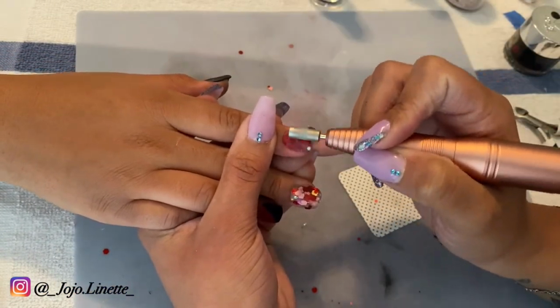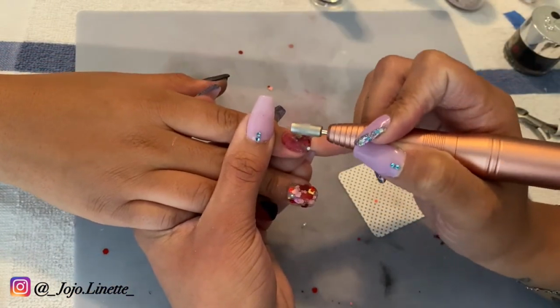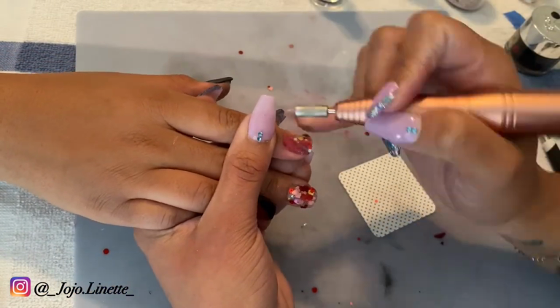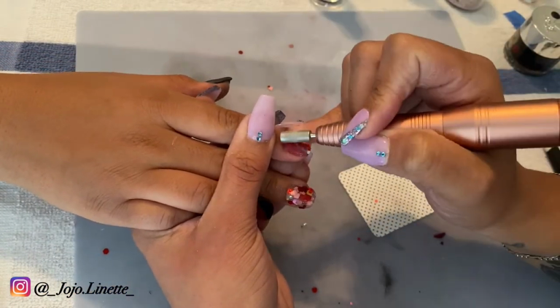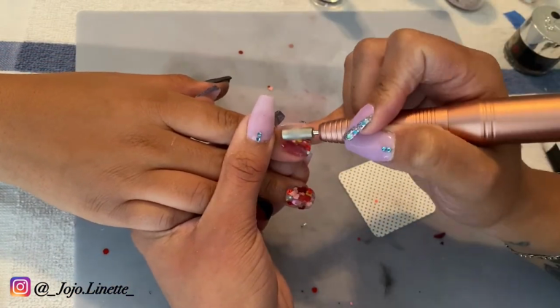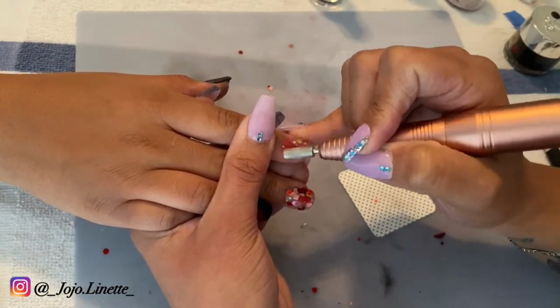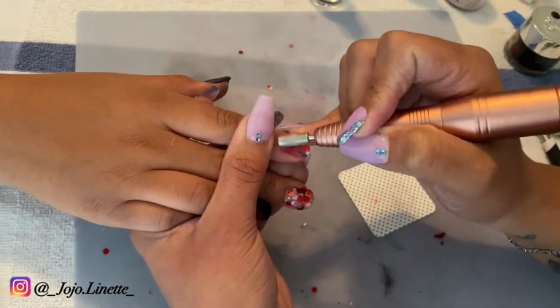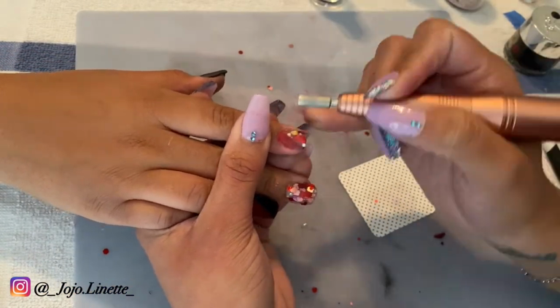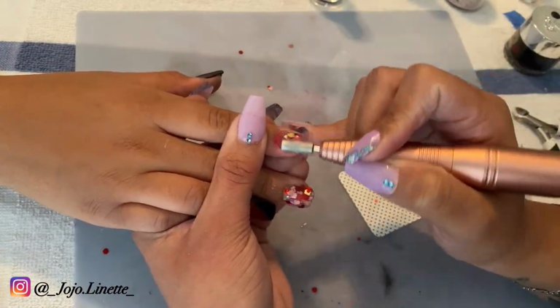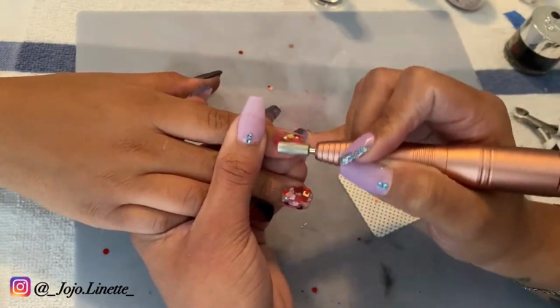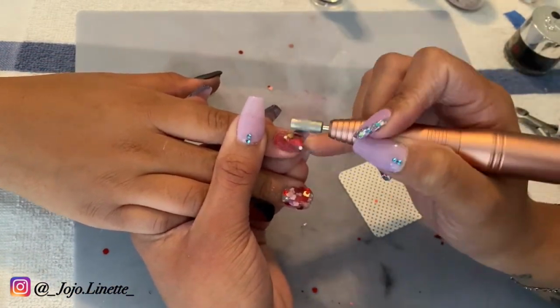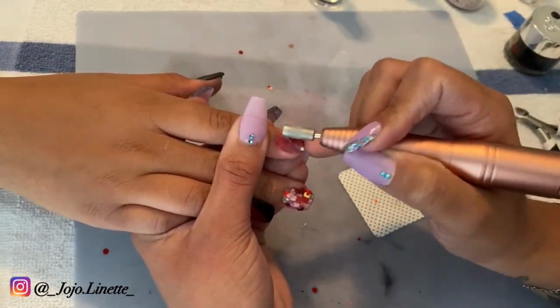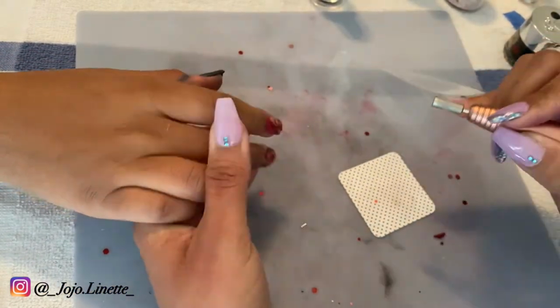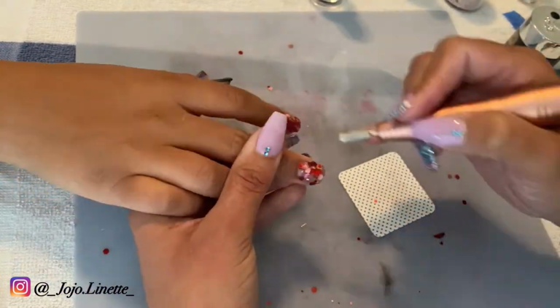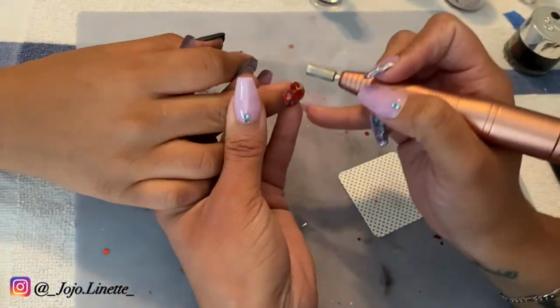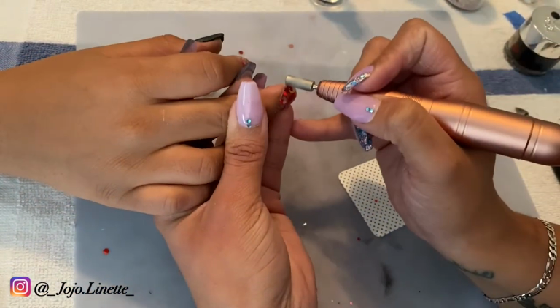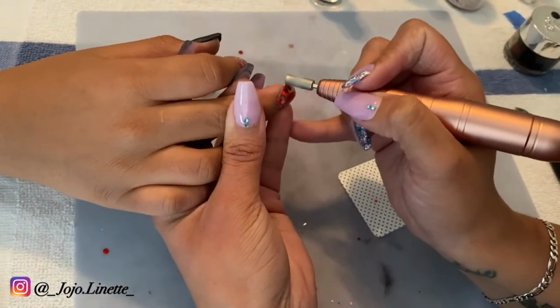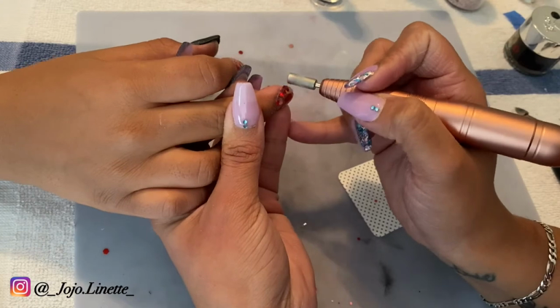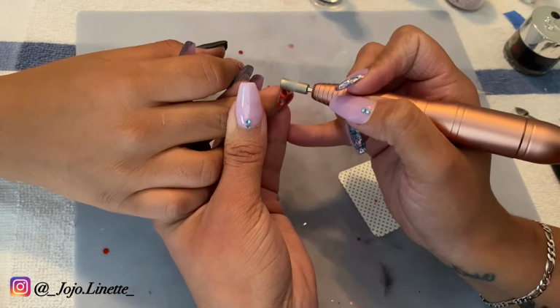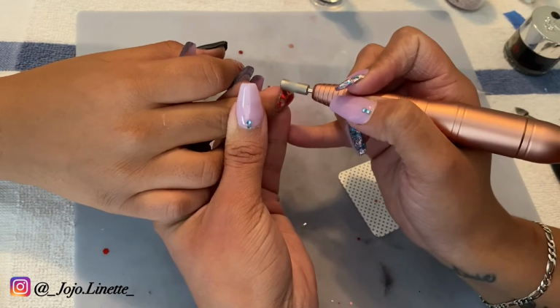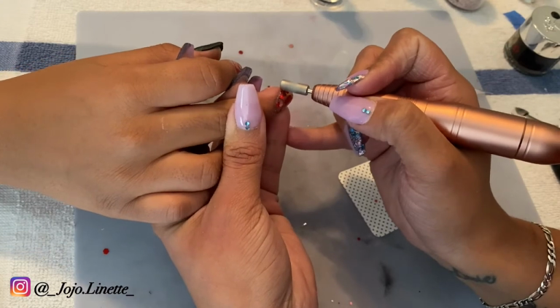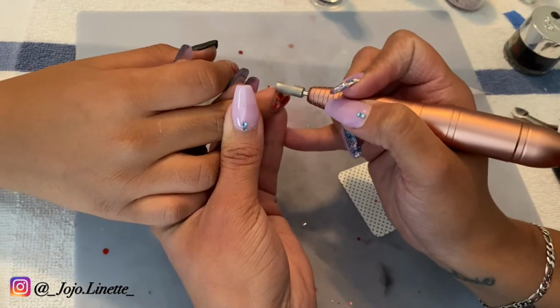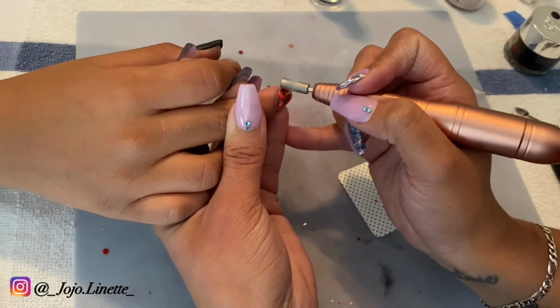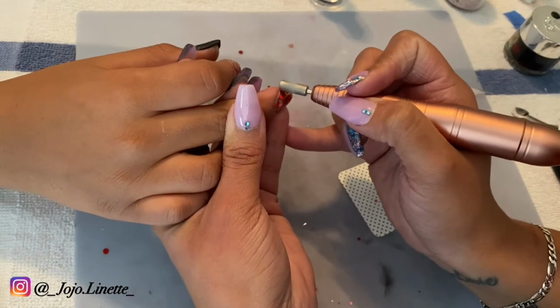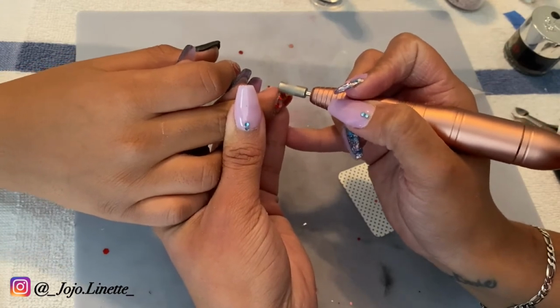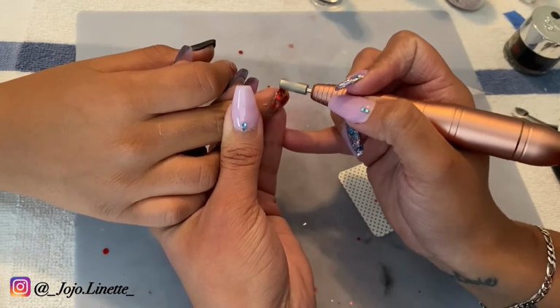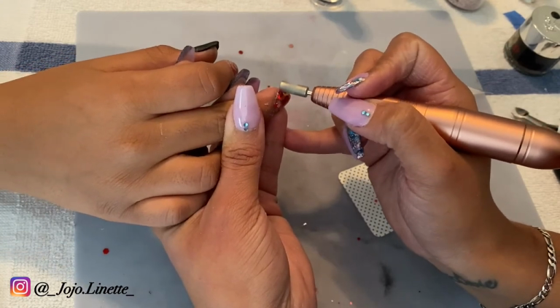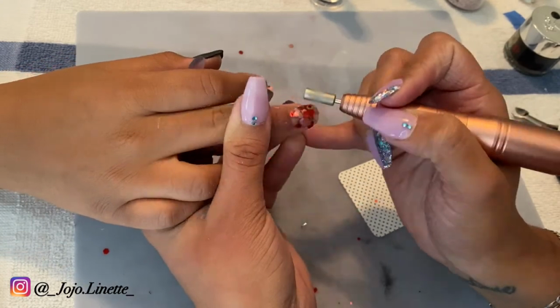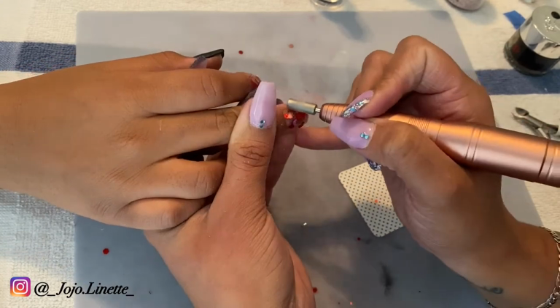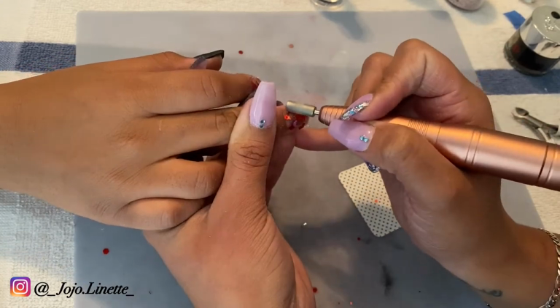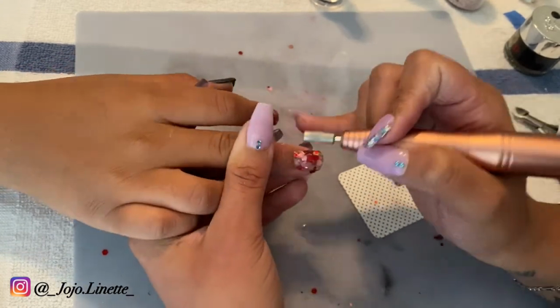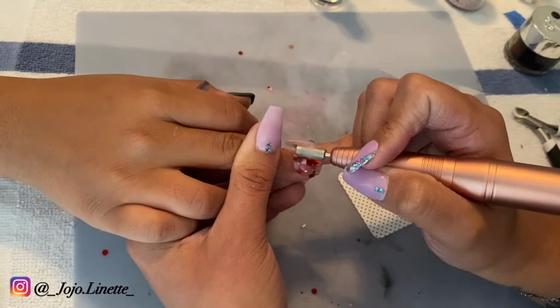As I use the drill on the nails, I make sure I touch it a couple of times to make sure it feels smooth.